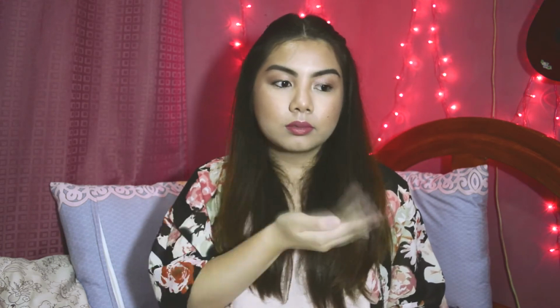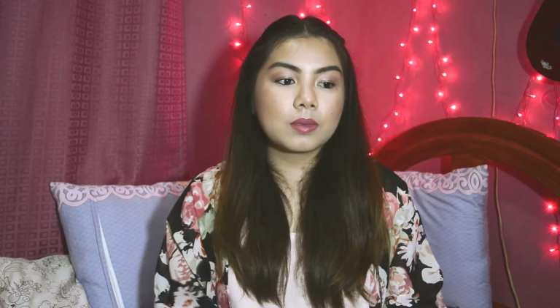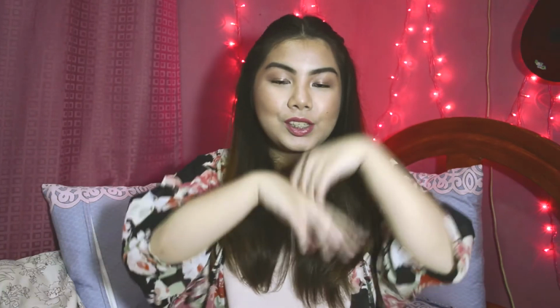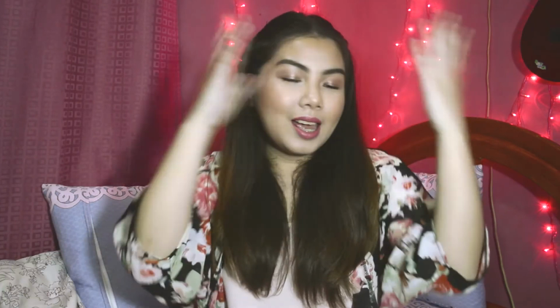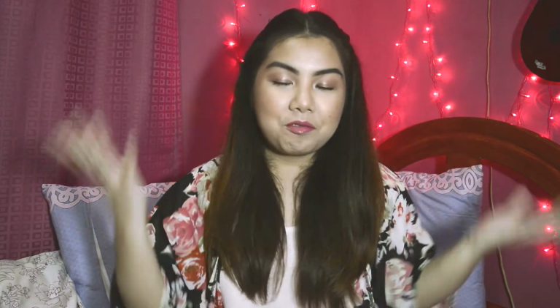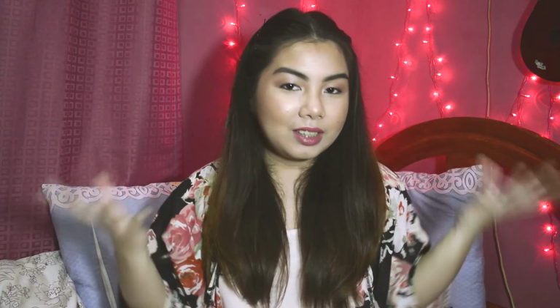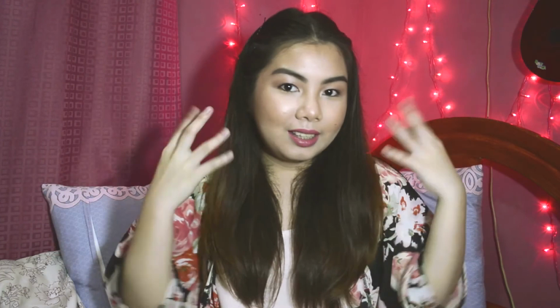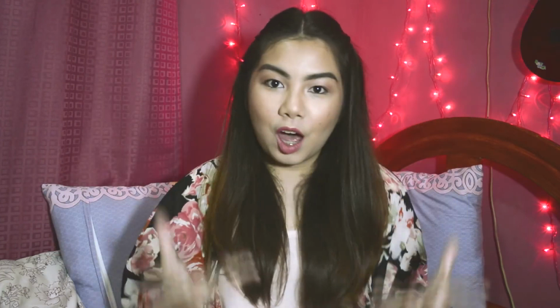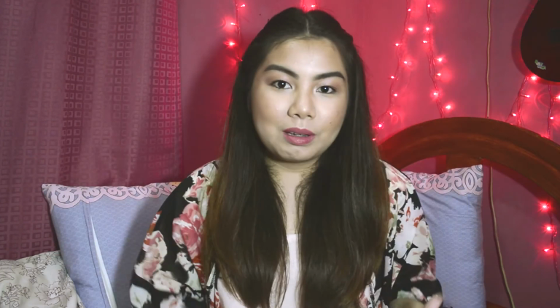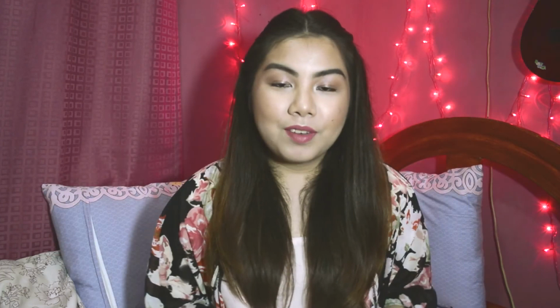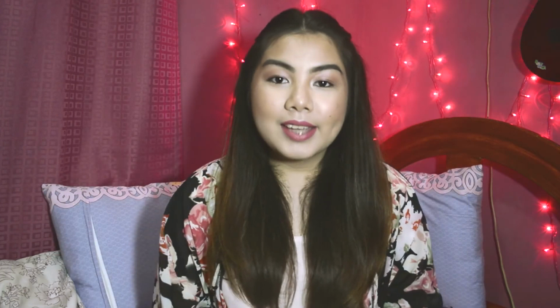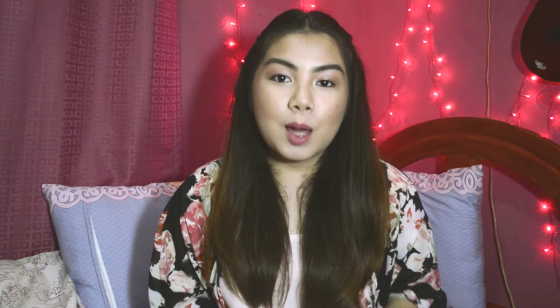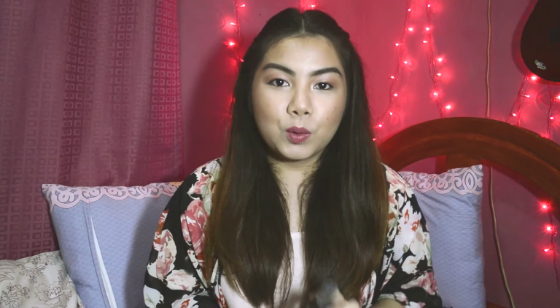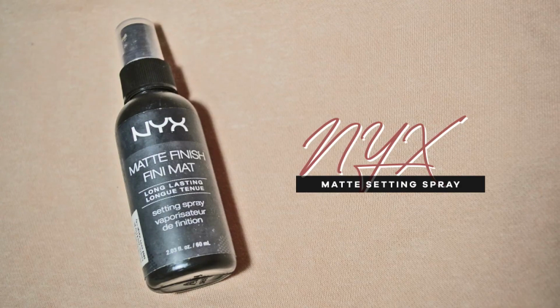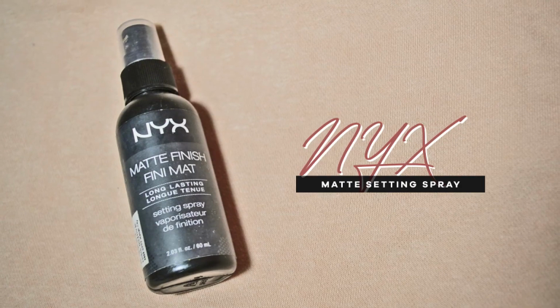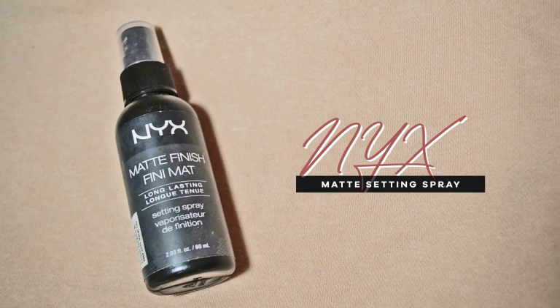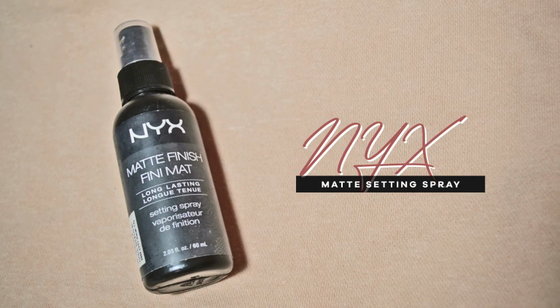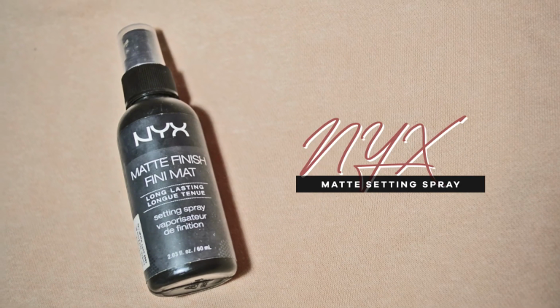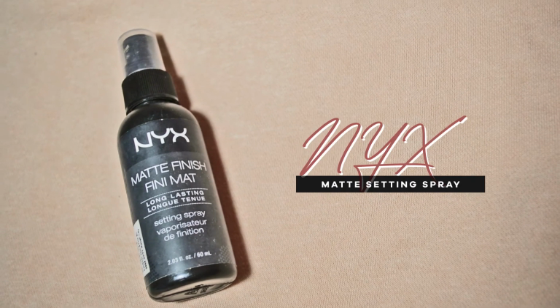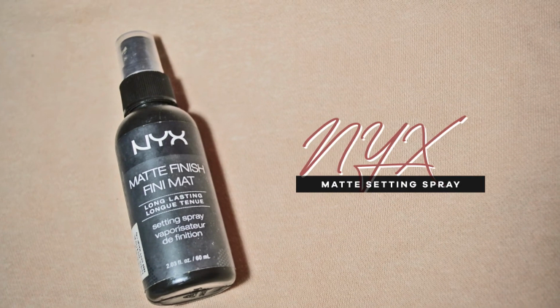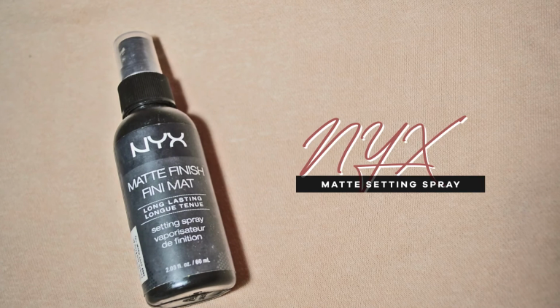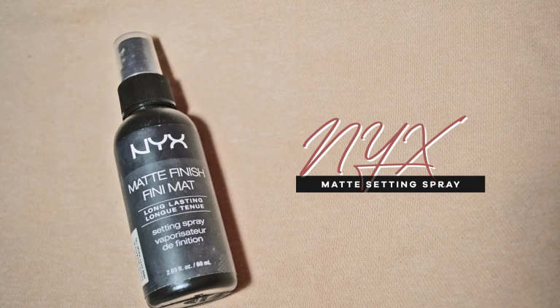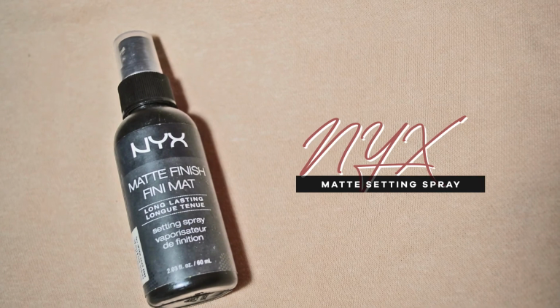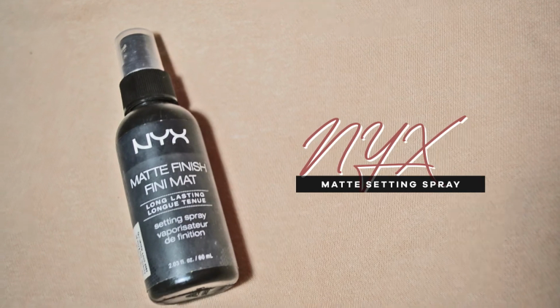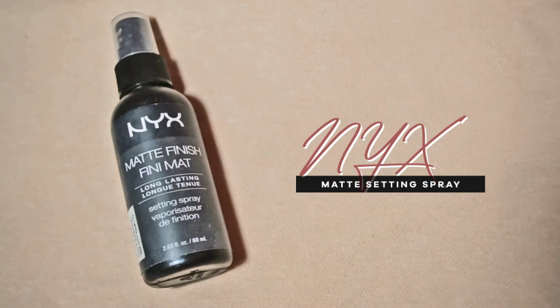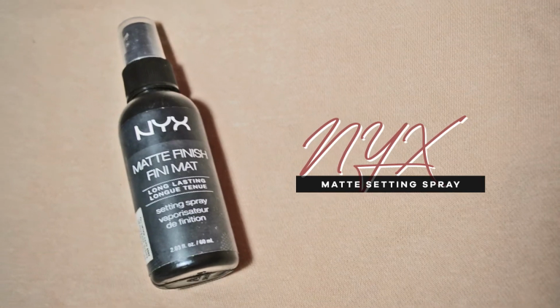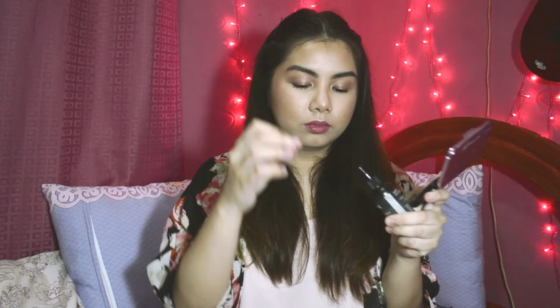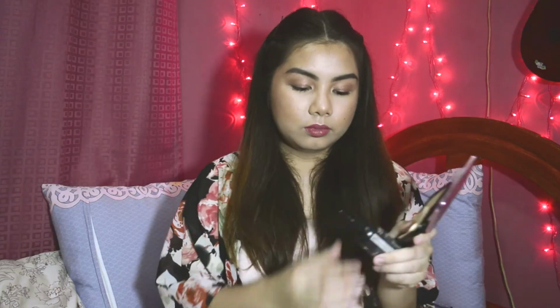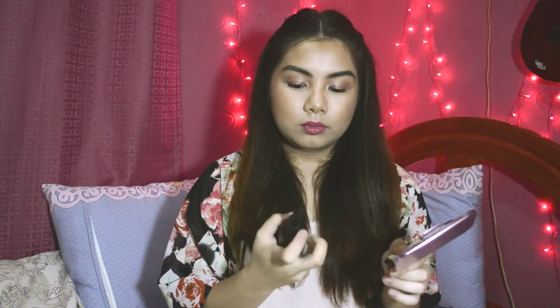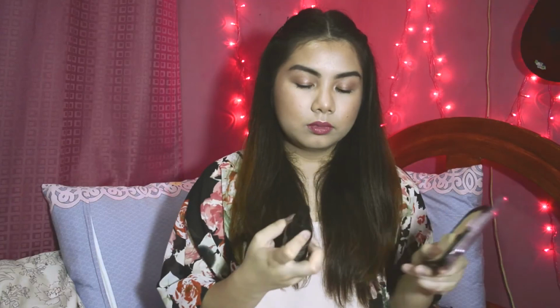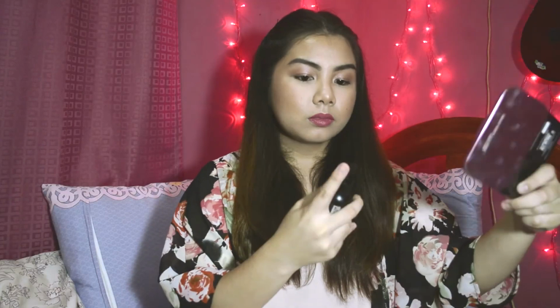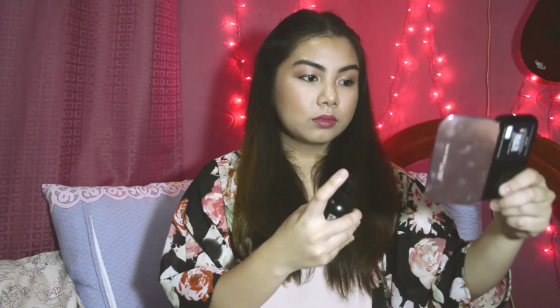To set everything down on my face, I'm going to use the setting spray from Nex, which is the matte finish.